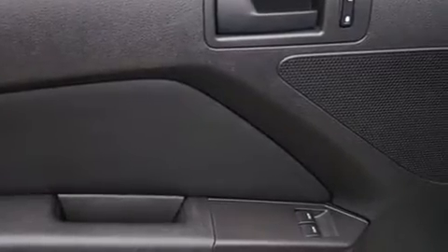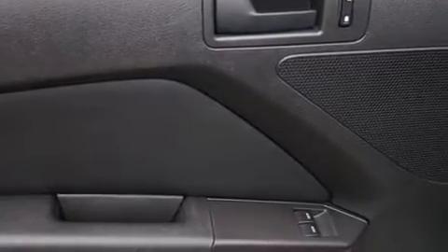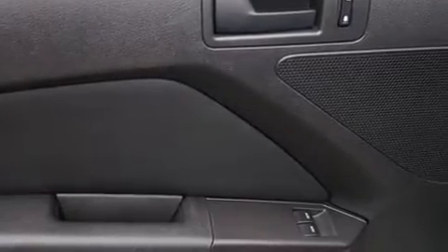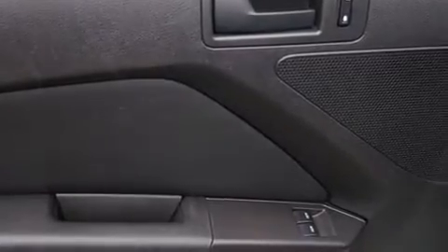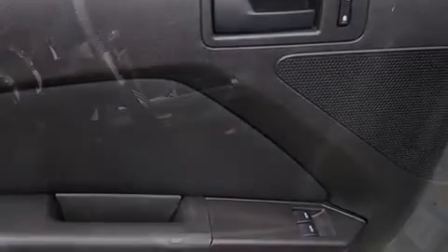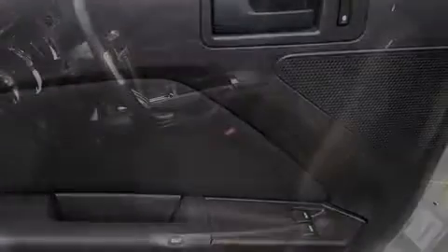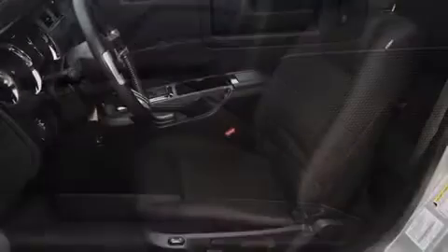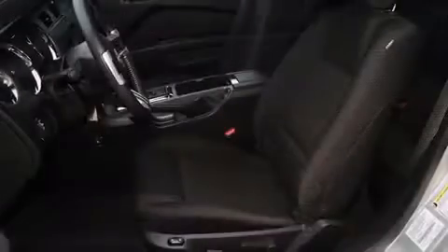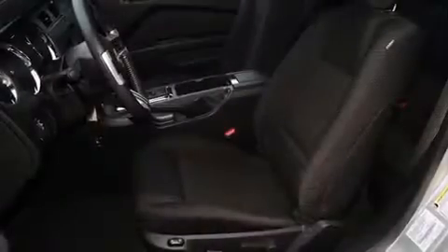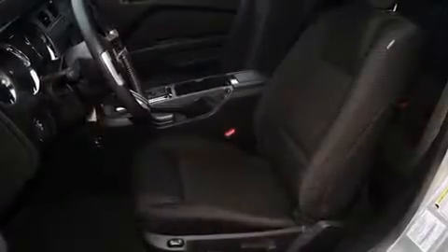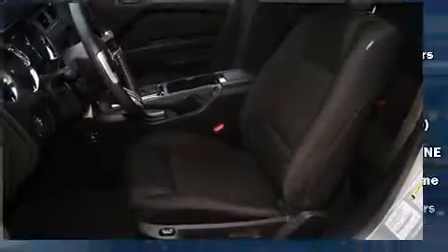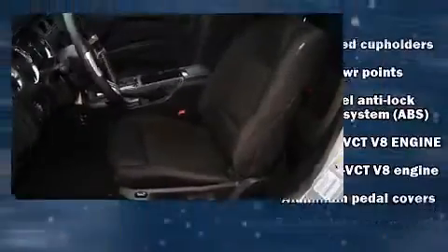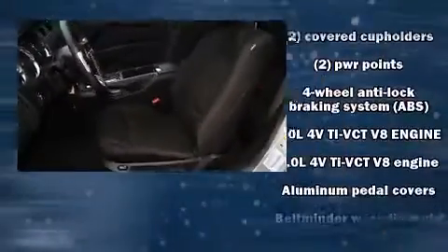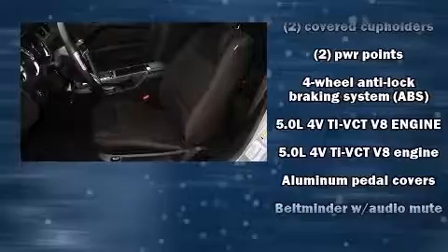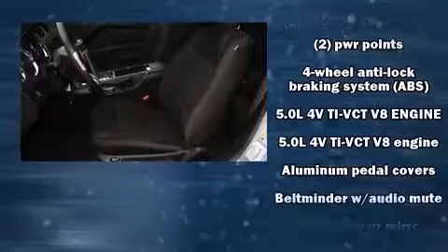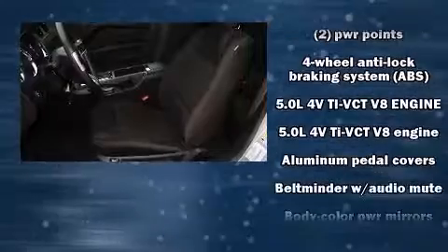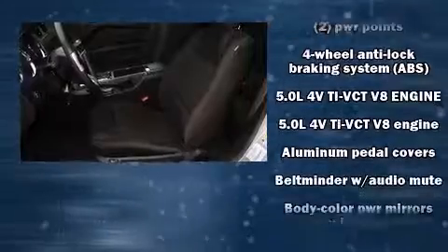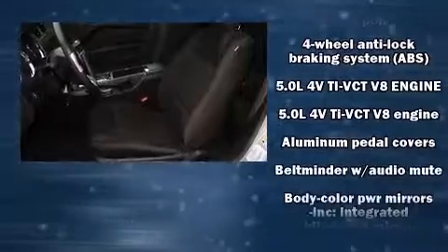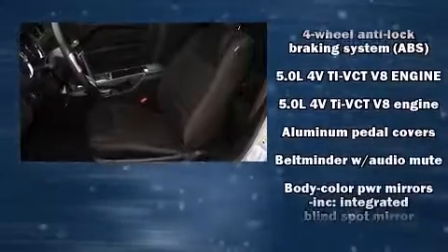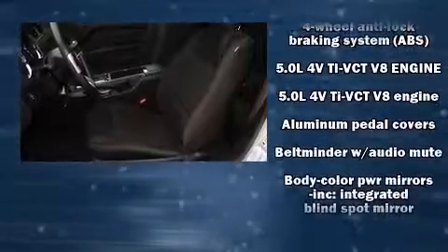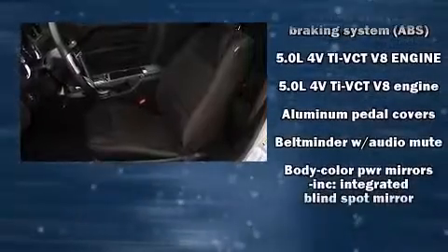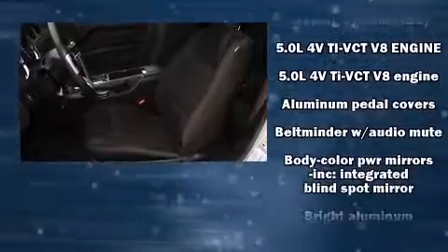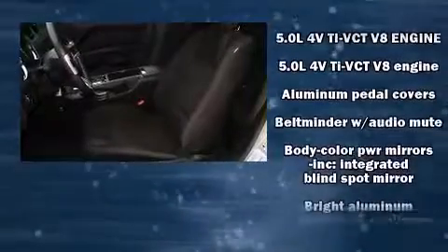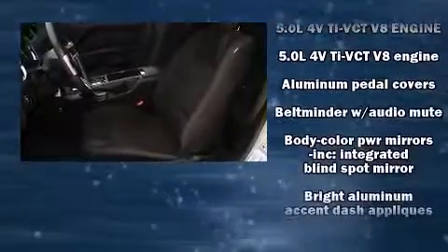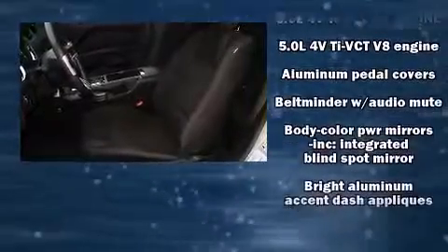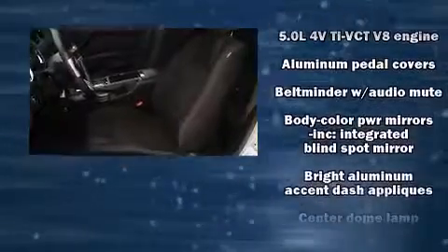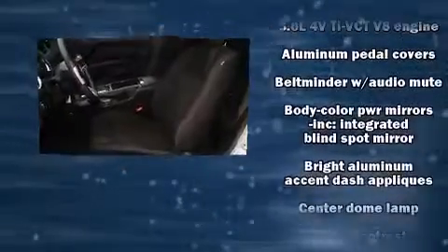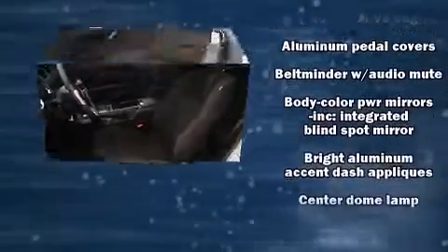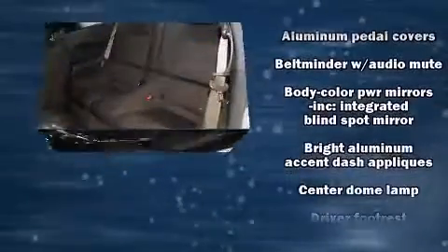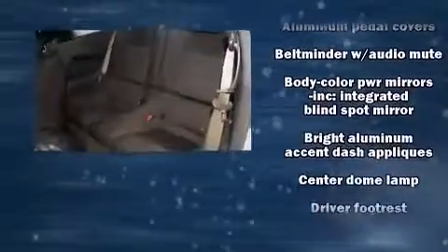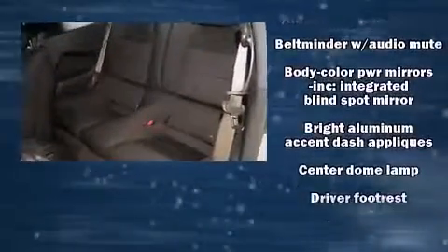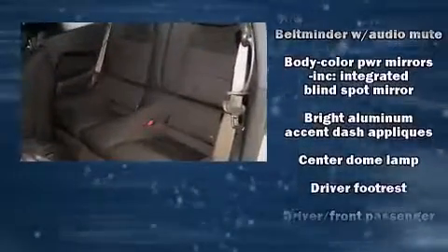Audio features include a CD player with MP3 capability and four well-positioned speakers.